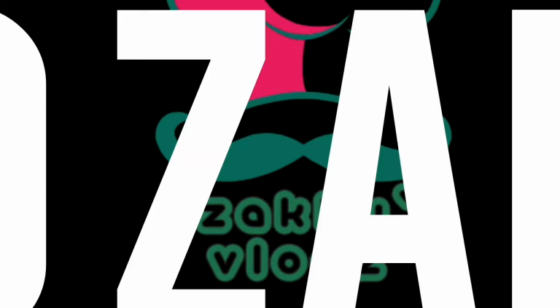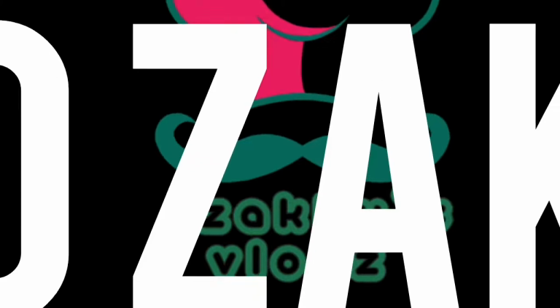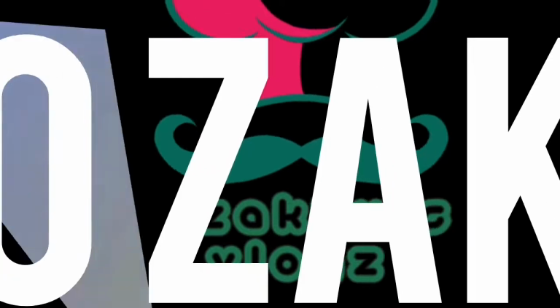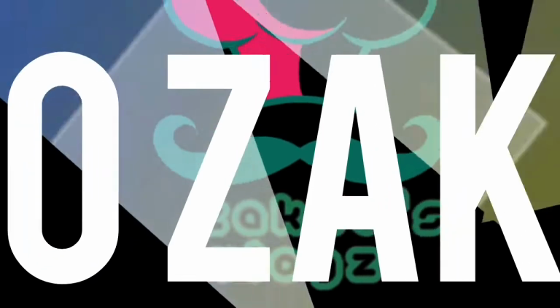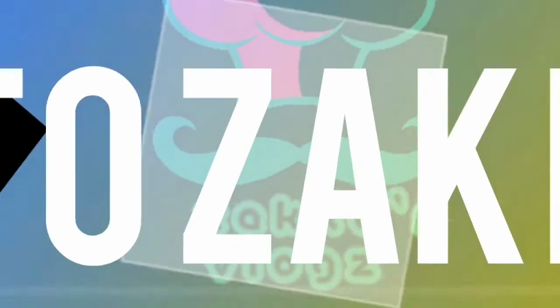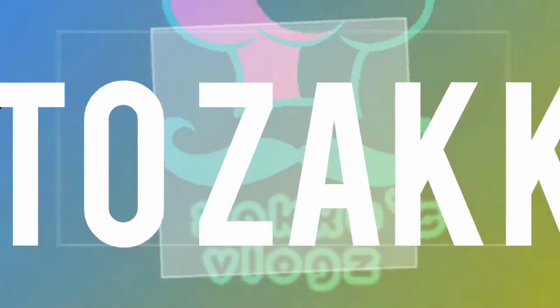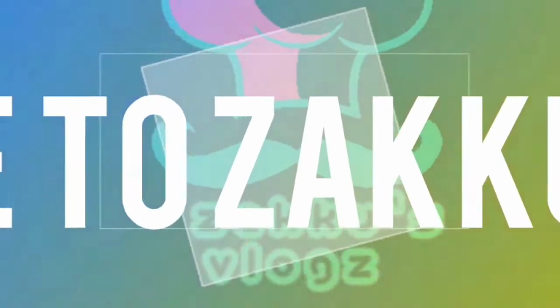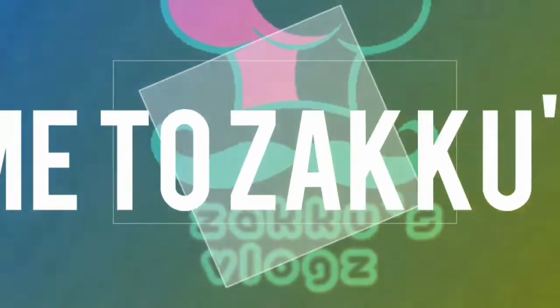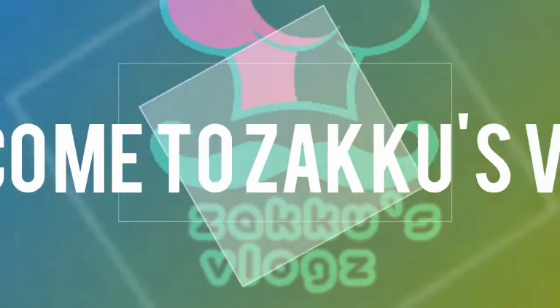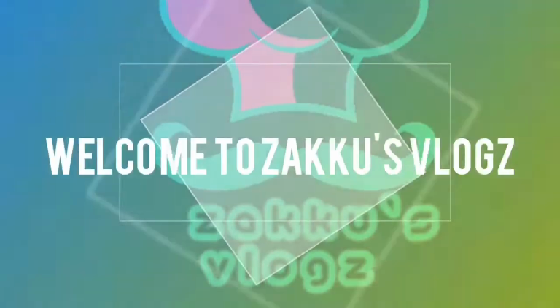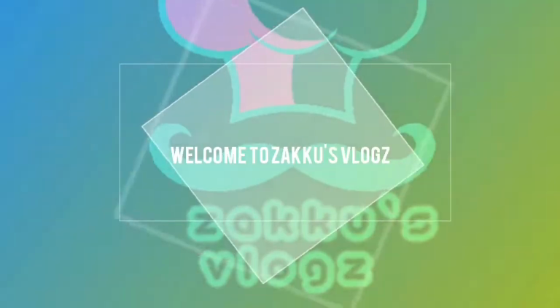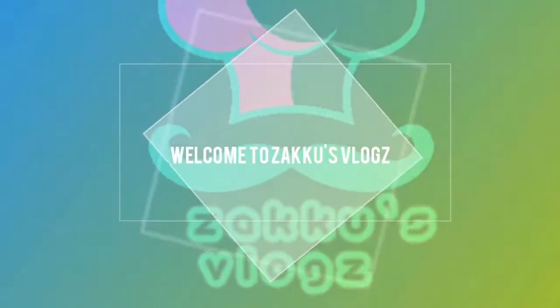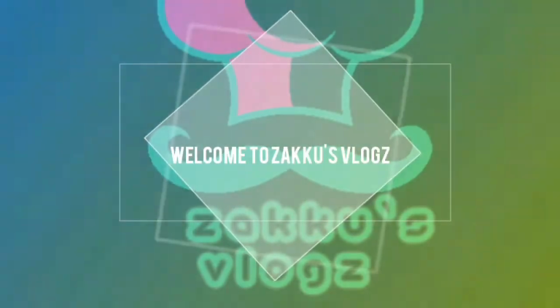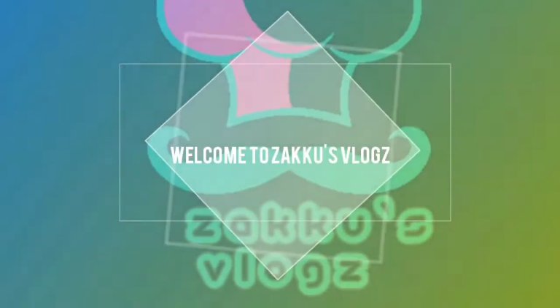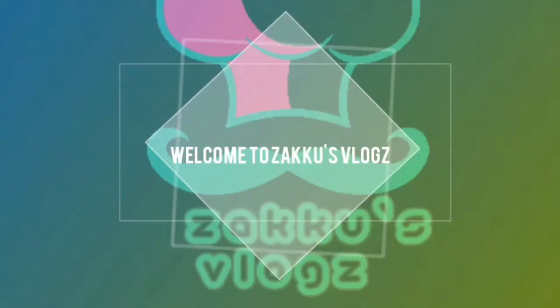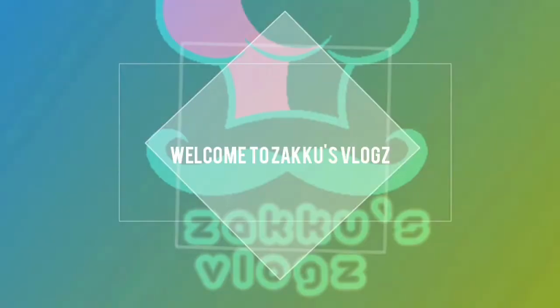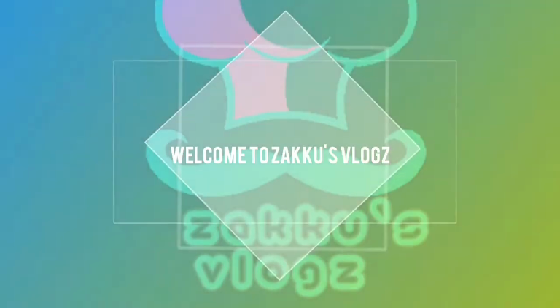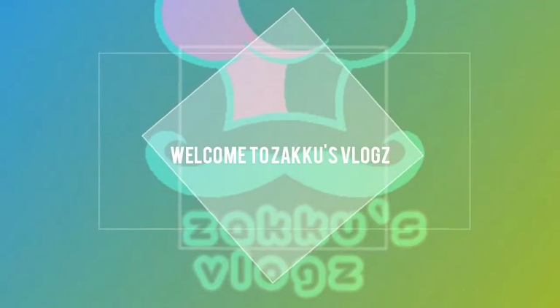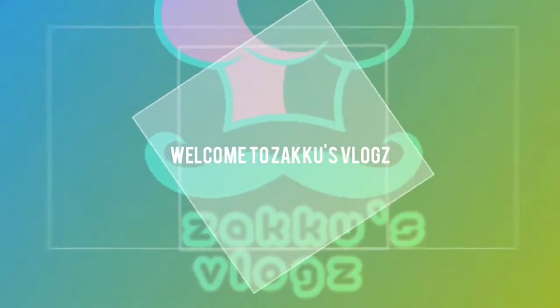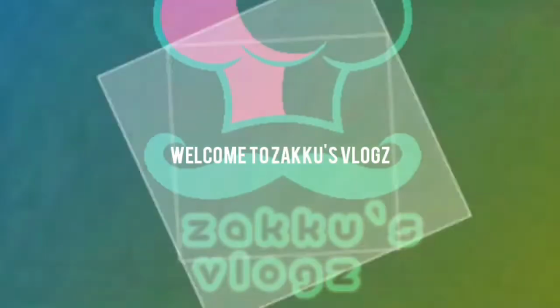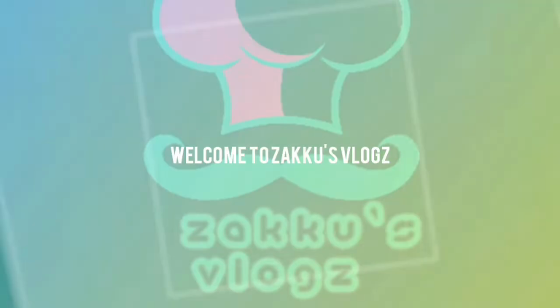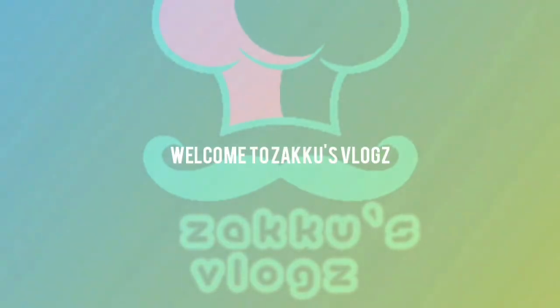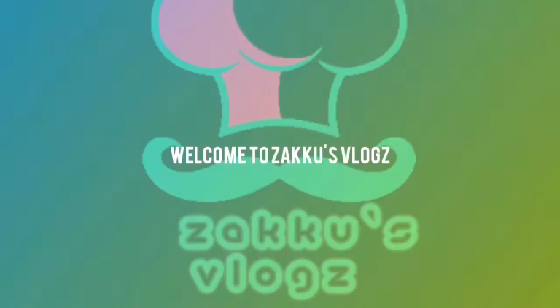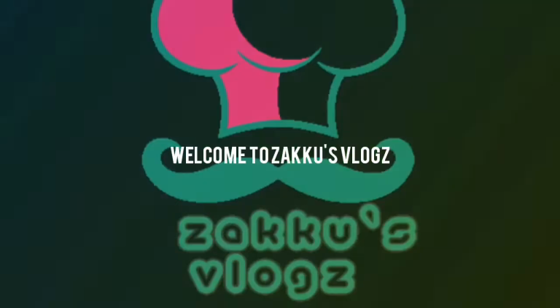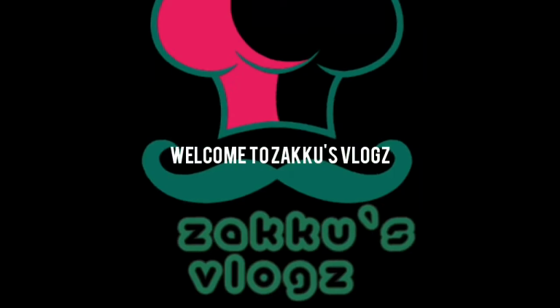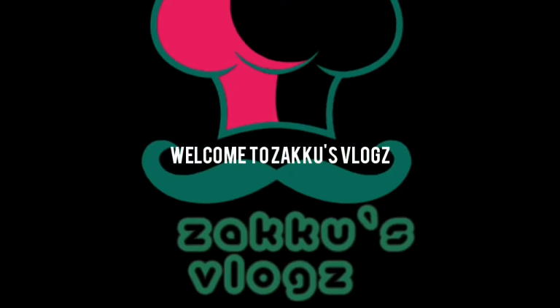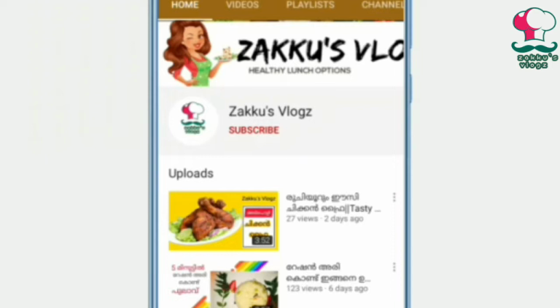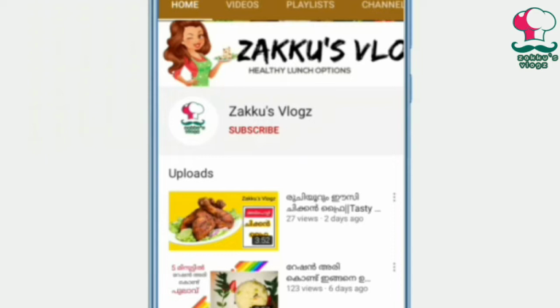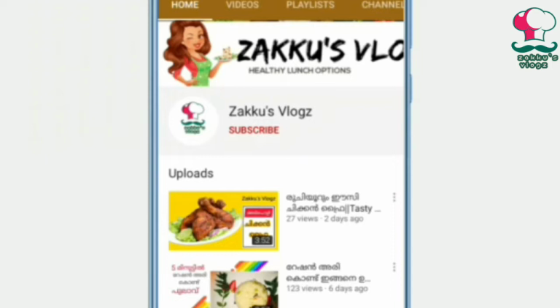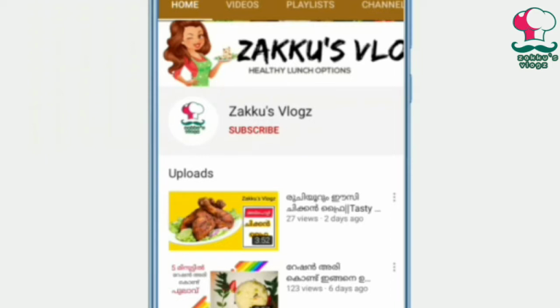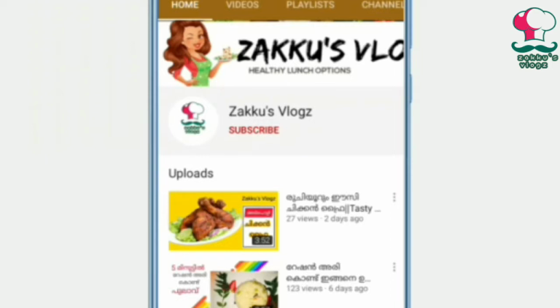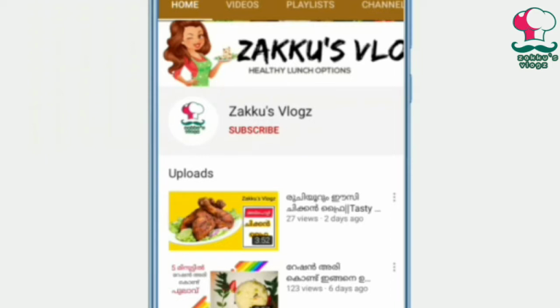Hello friends! Welcome back to Zekko's Vlogs! Today I am going to show you the most trending recipe.